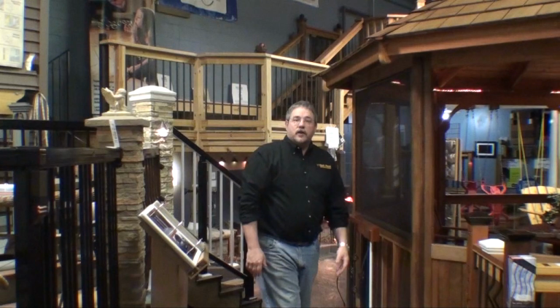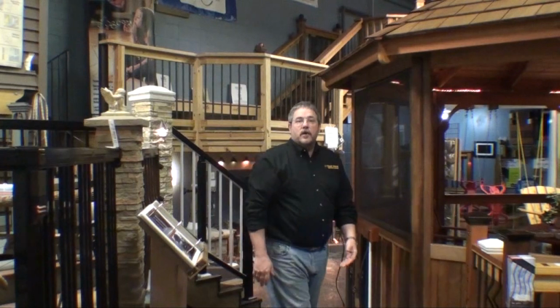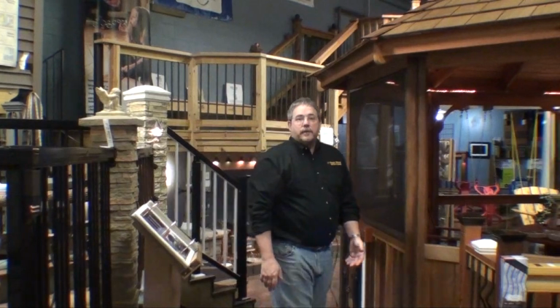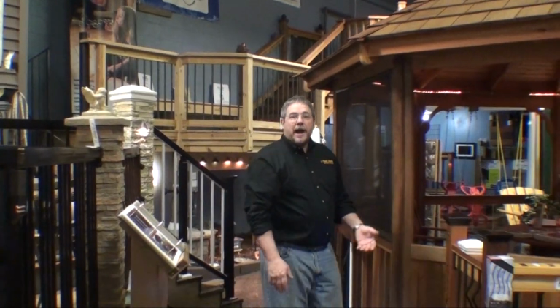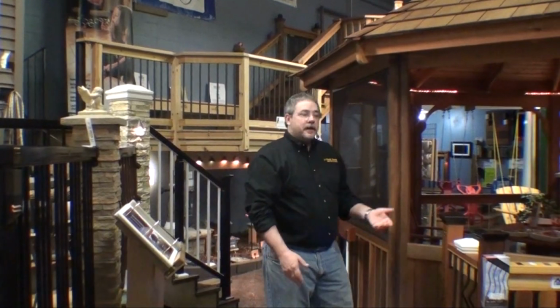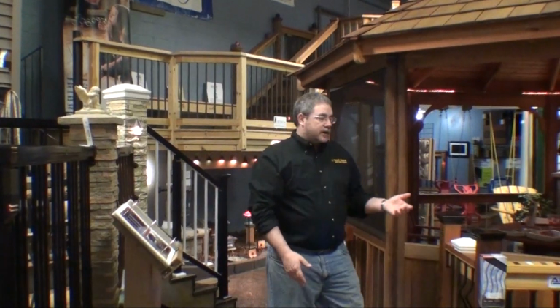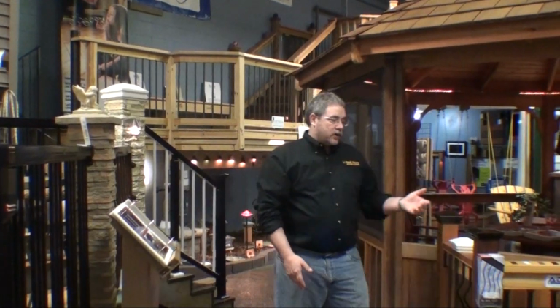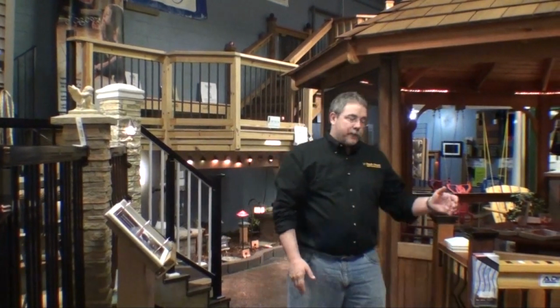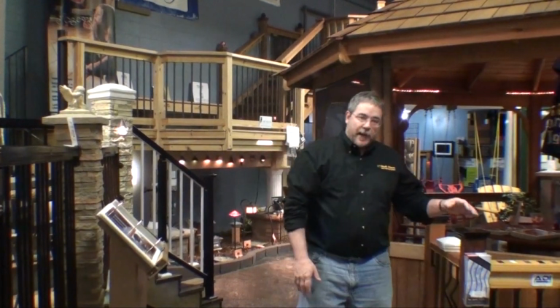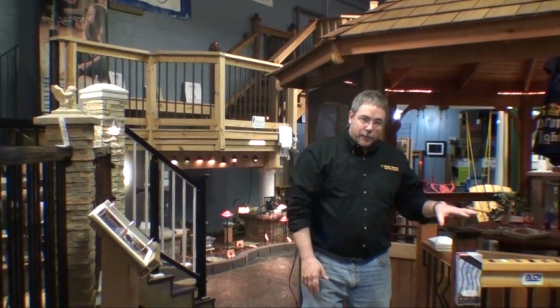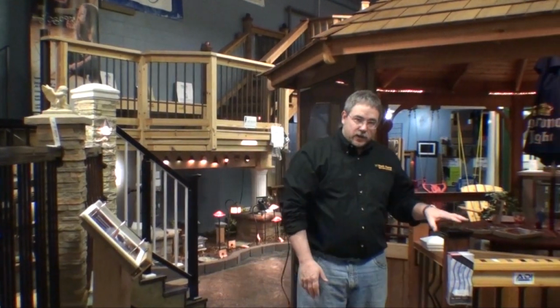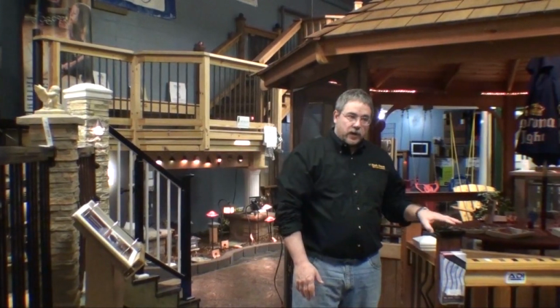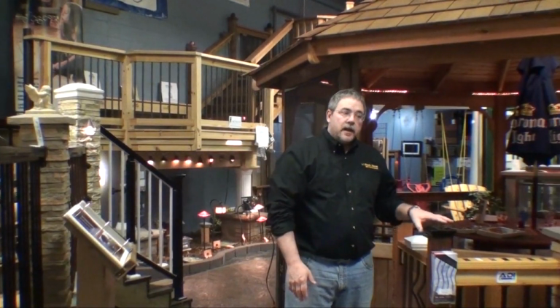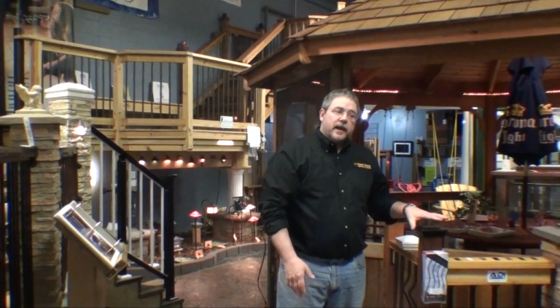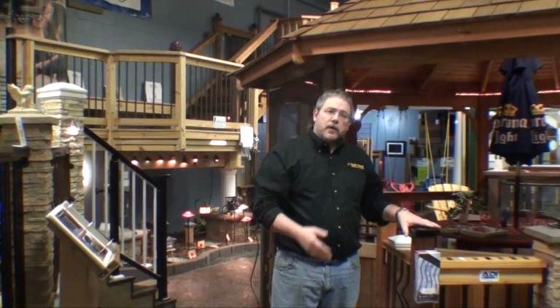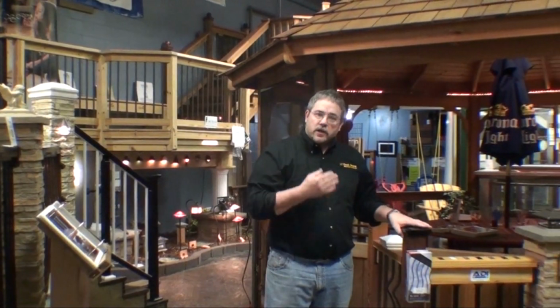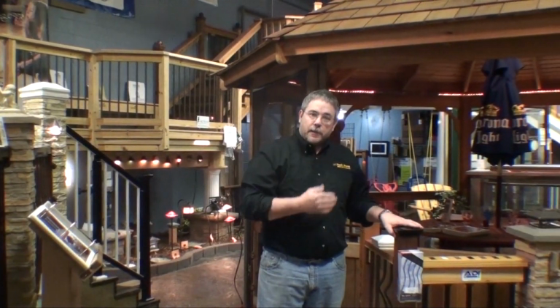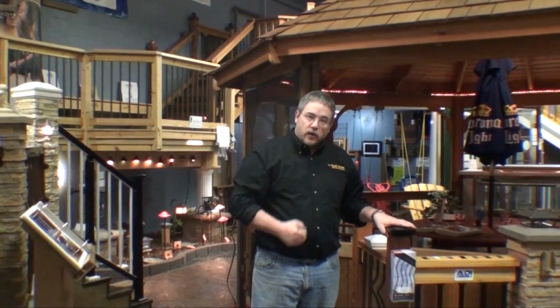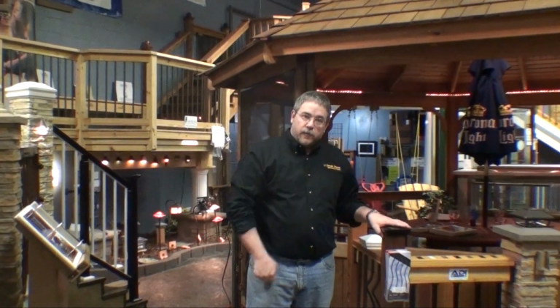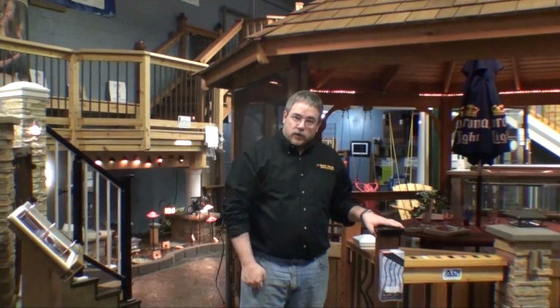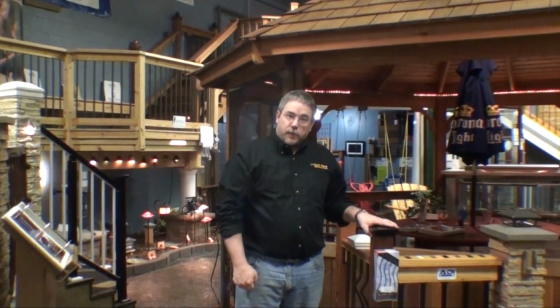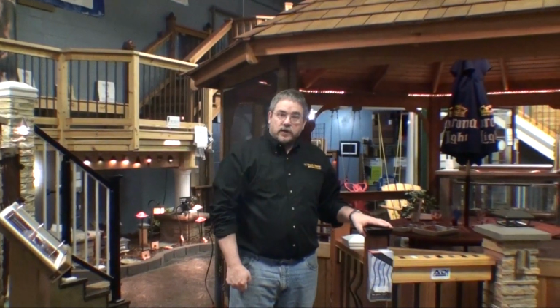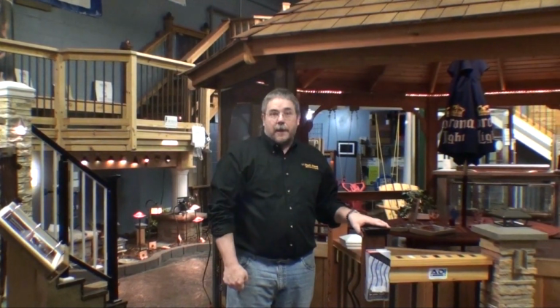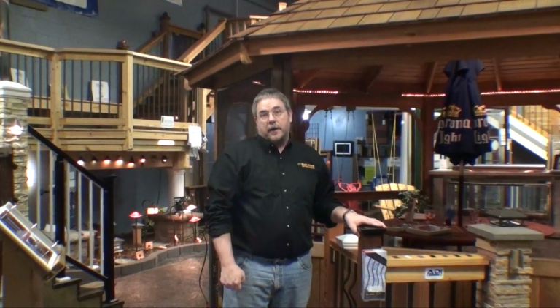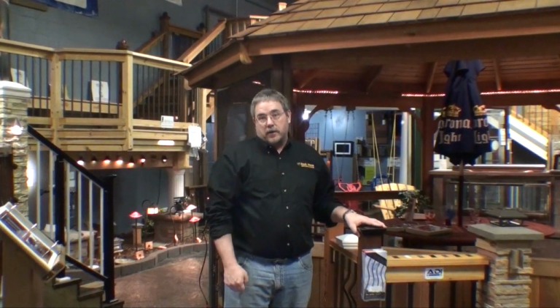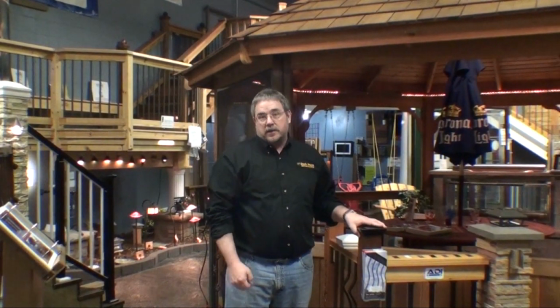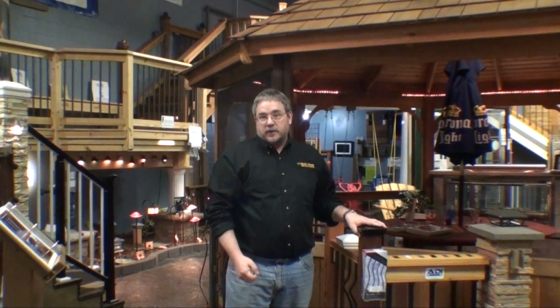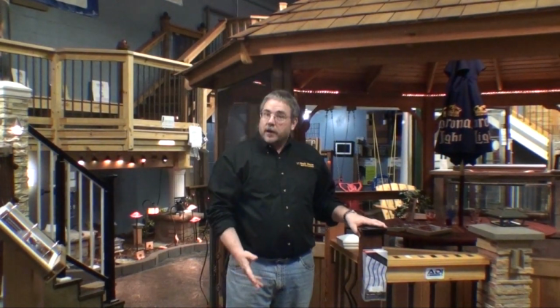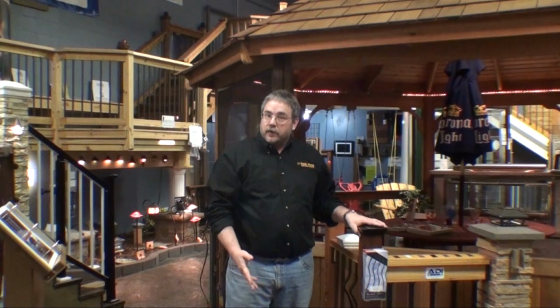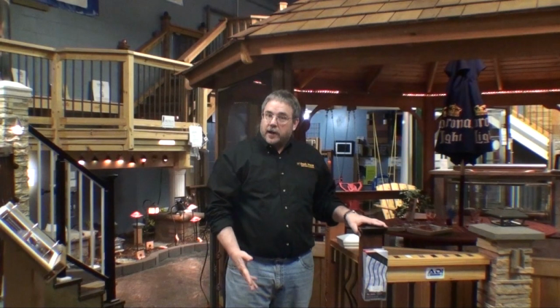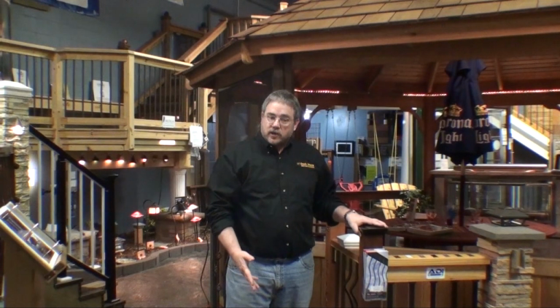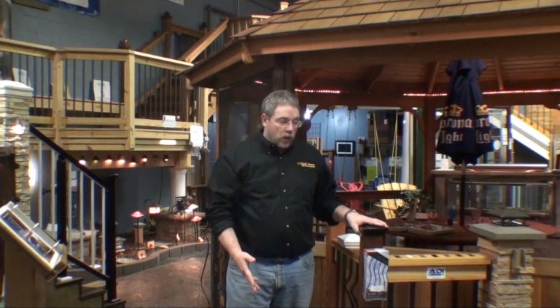Good morning. Bob with the Dexter in Apple Valley, Minnesota. Today we're going to talk about the new Fortress Post Cap being introduced in the spring of 2012.